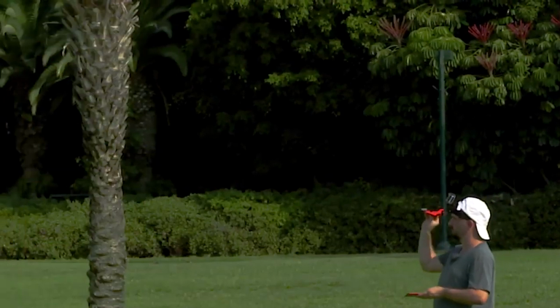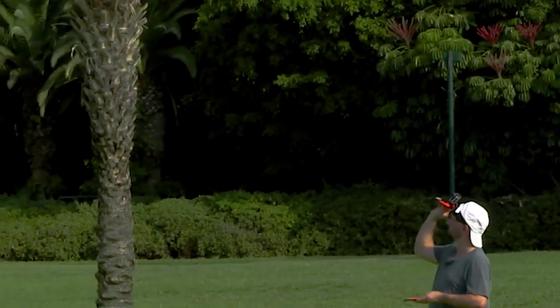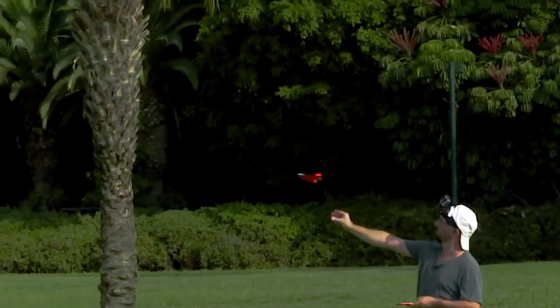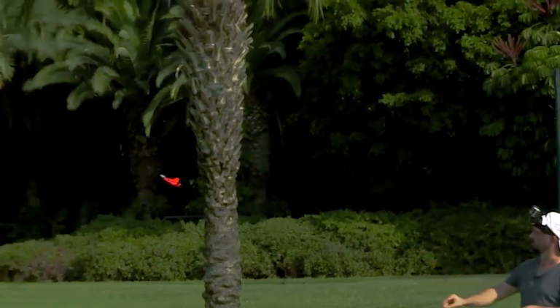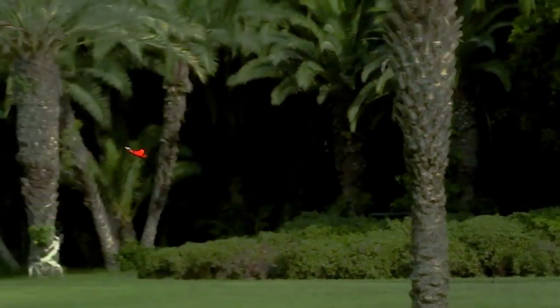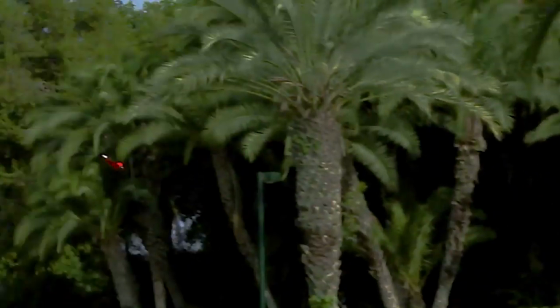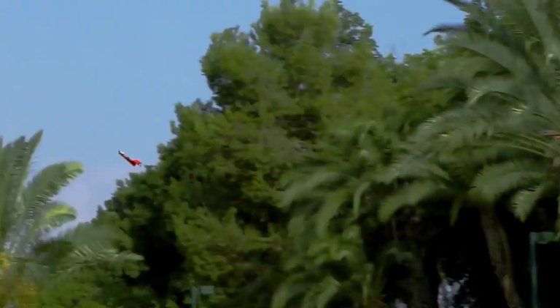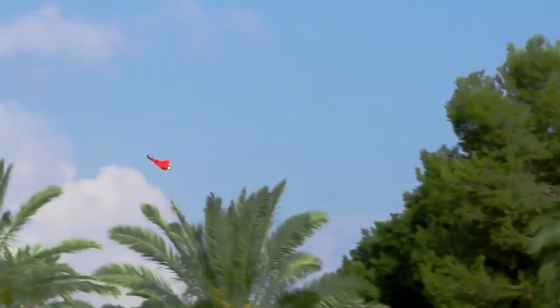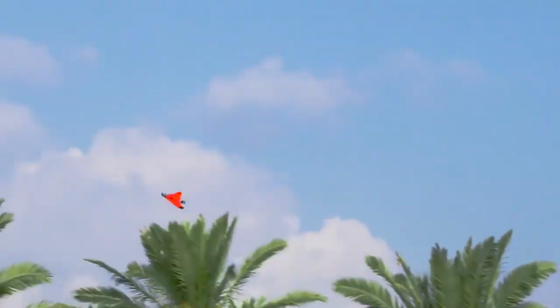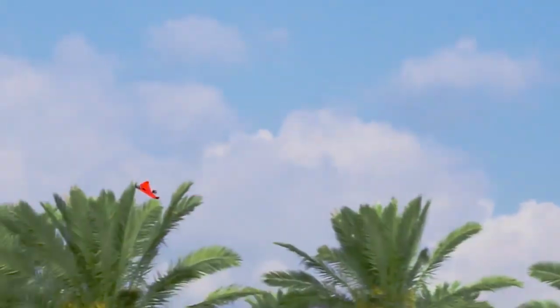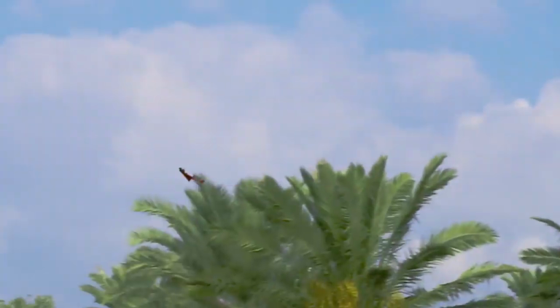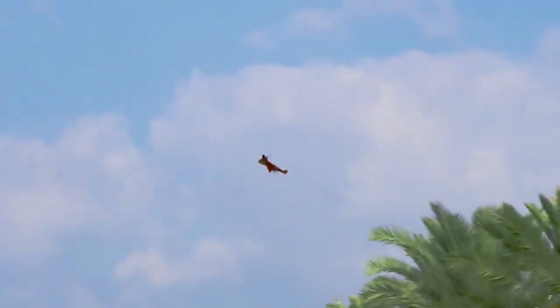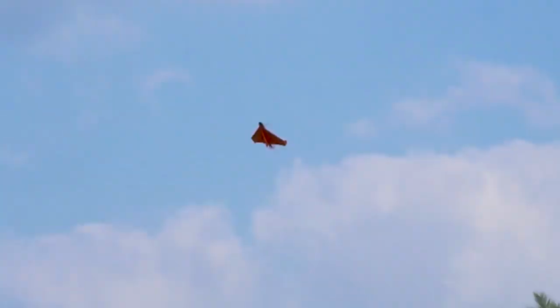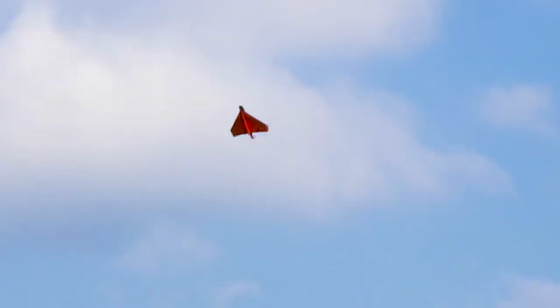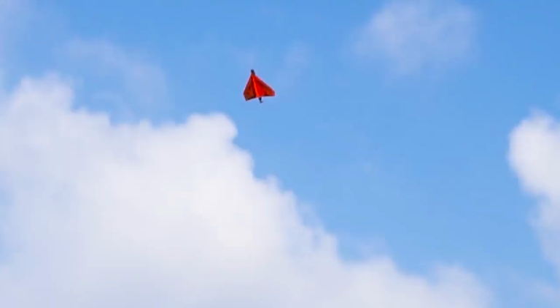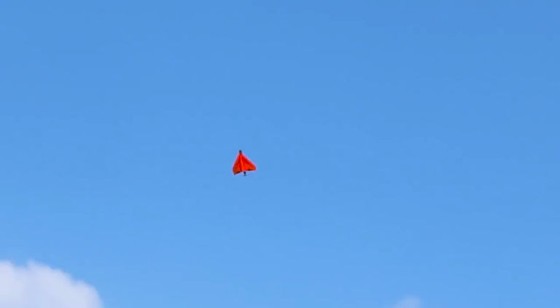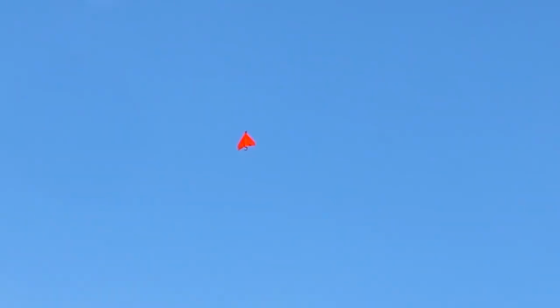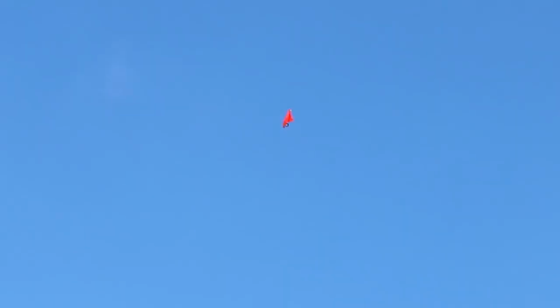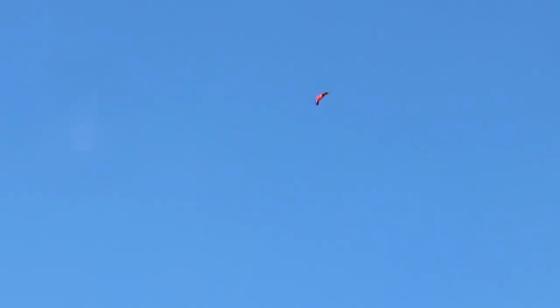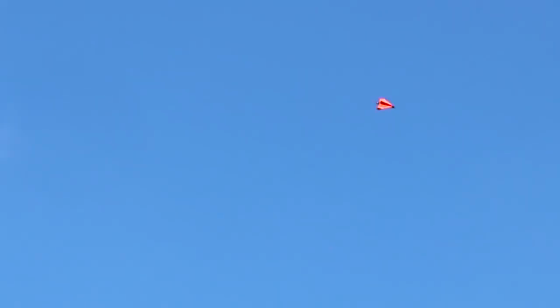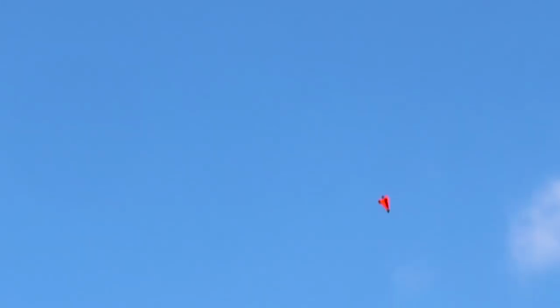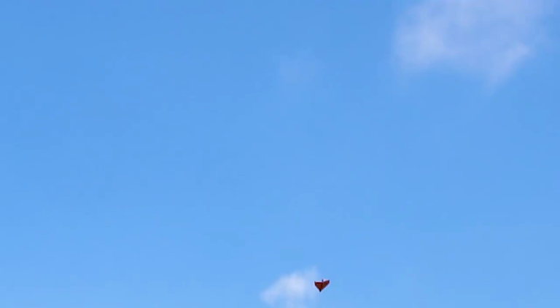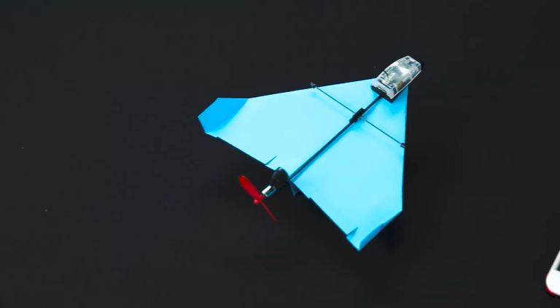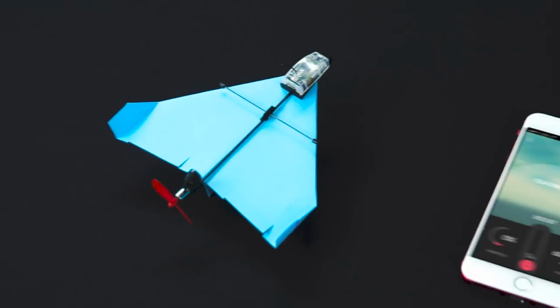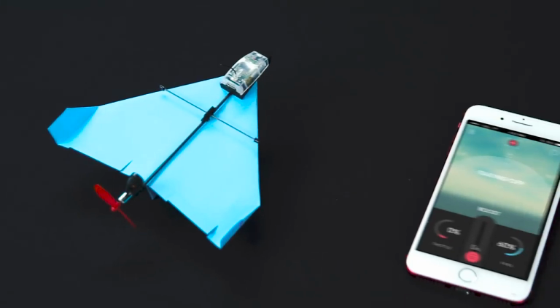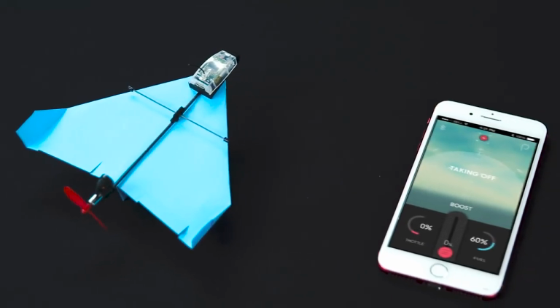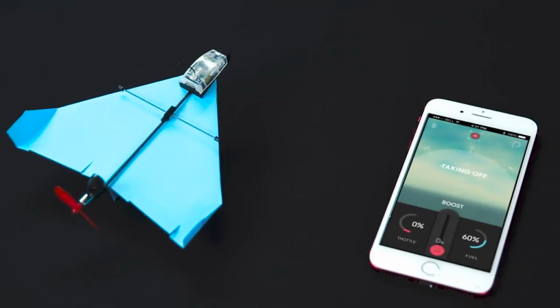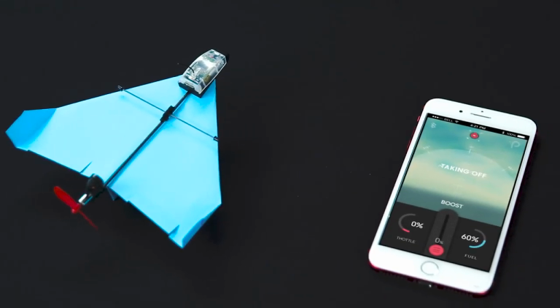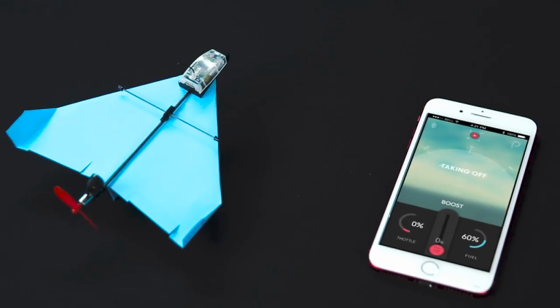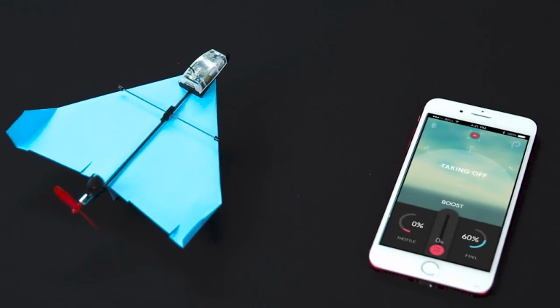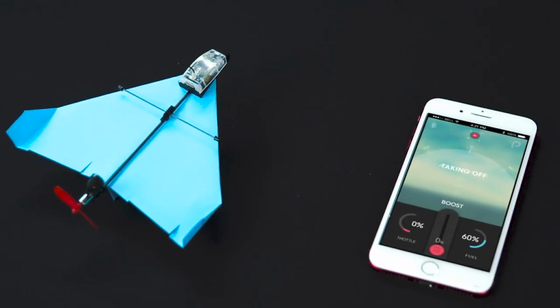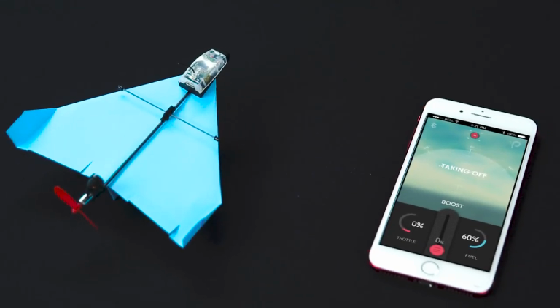Power-Up Dart is ready for production. So if you want to fly aerobatics with the most incredible of all incredible planes, back Power-Up Dart and start flying.